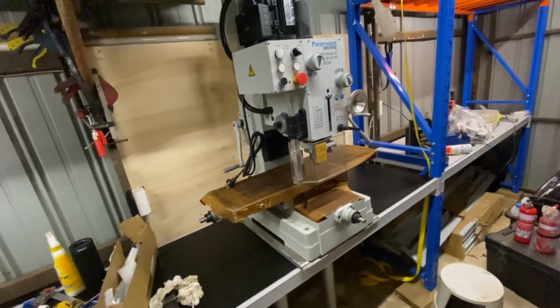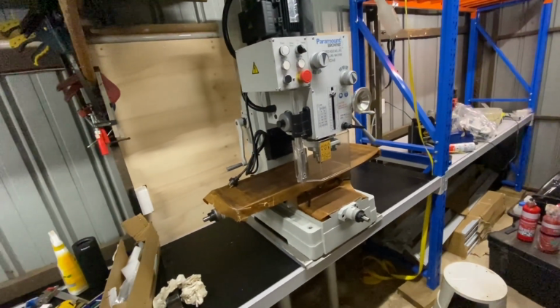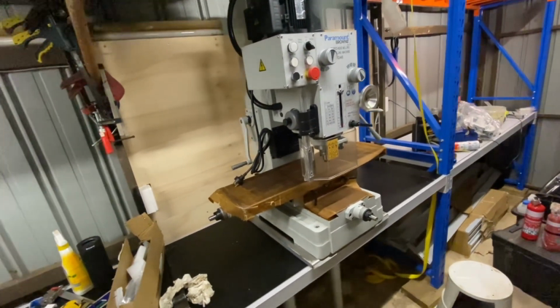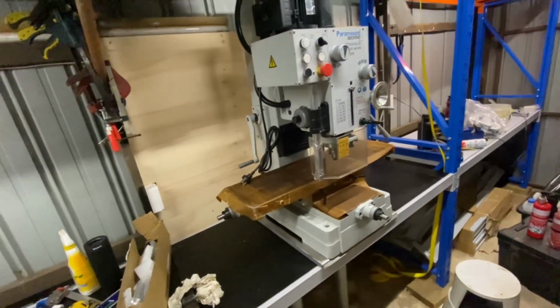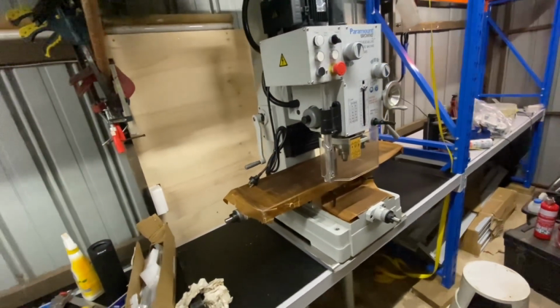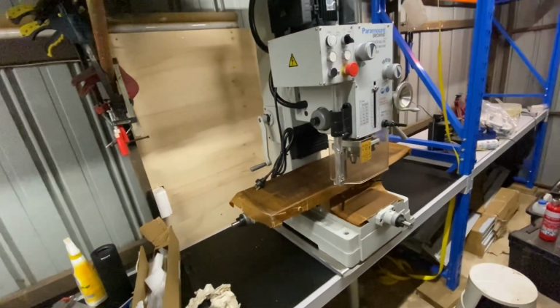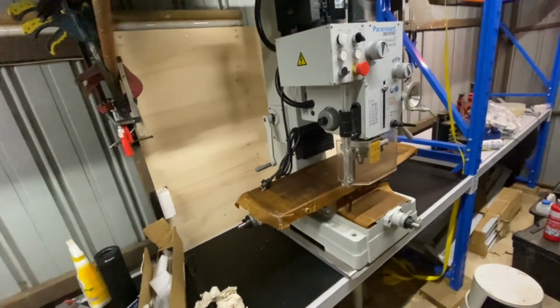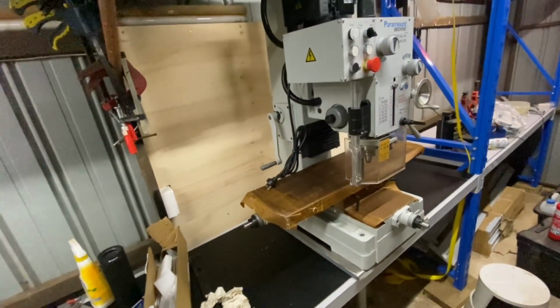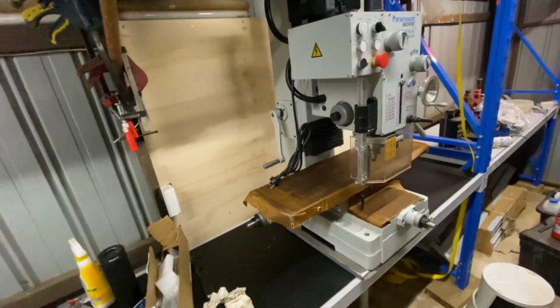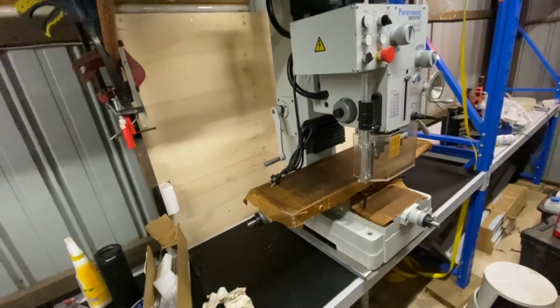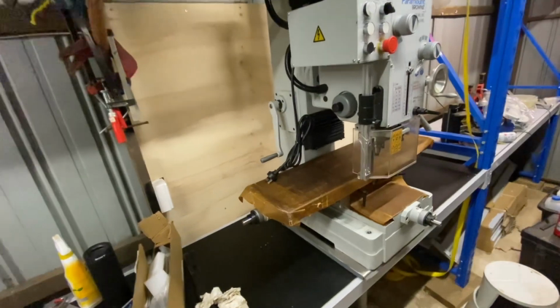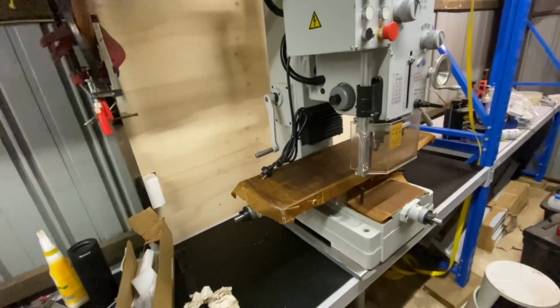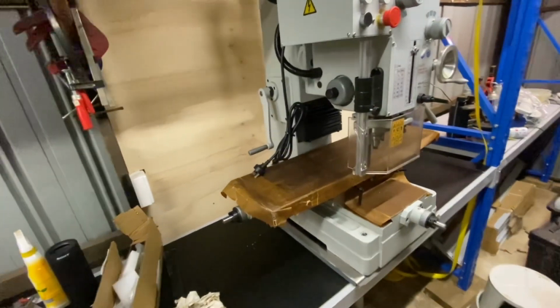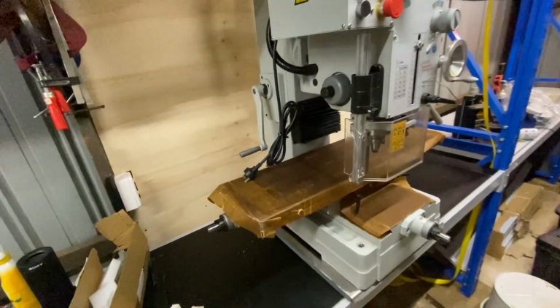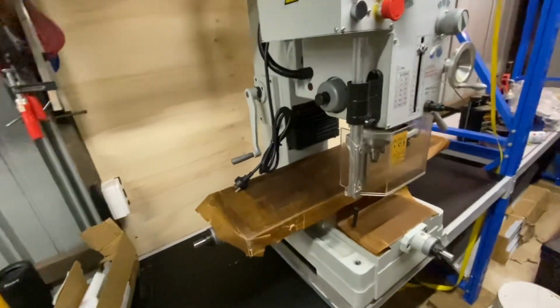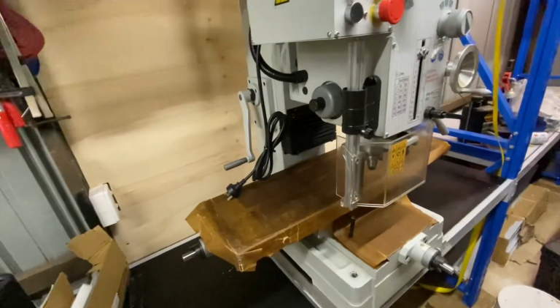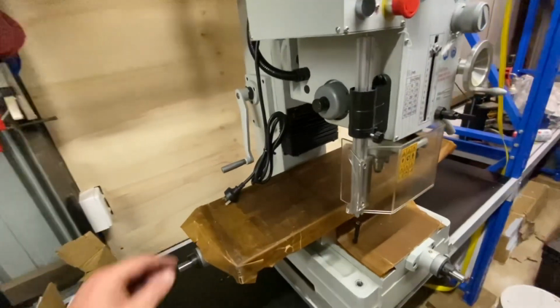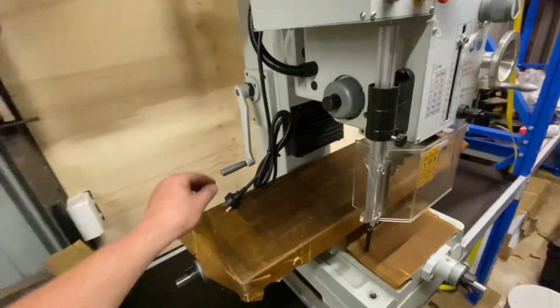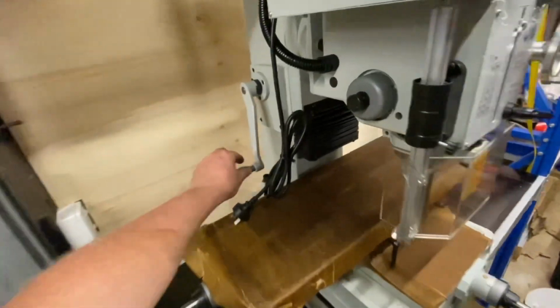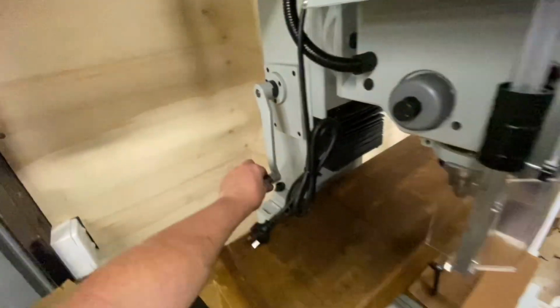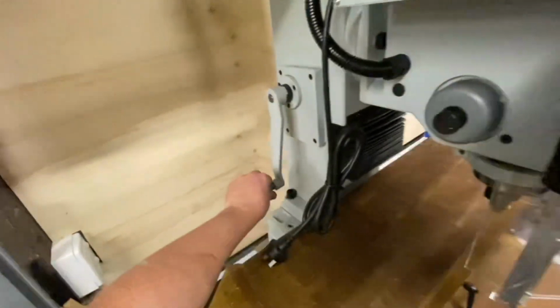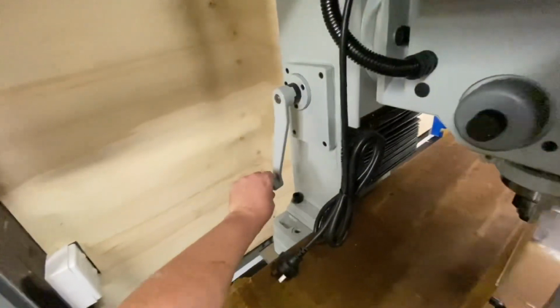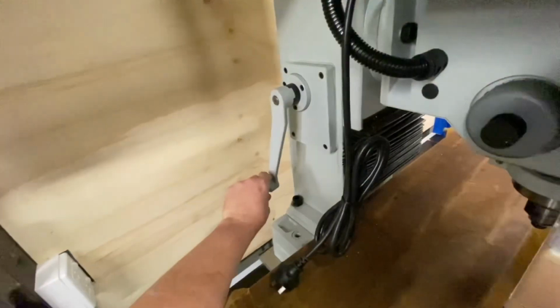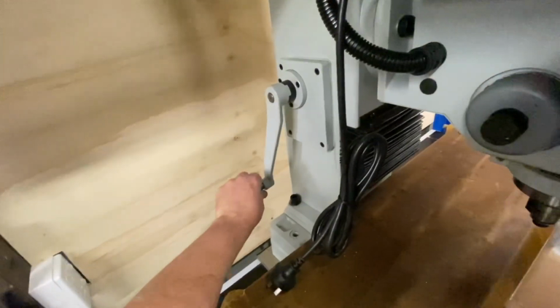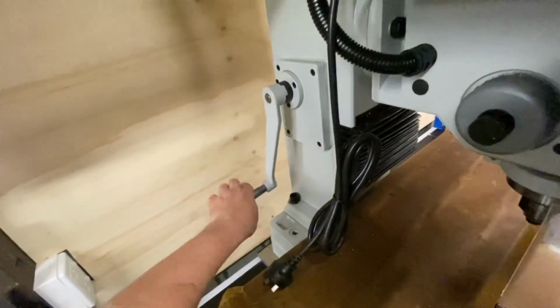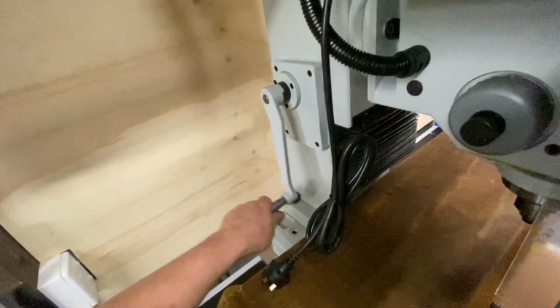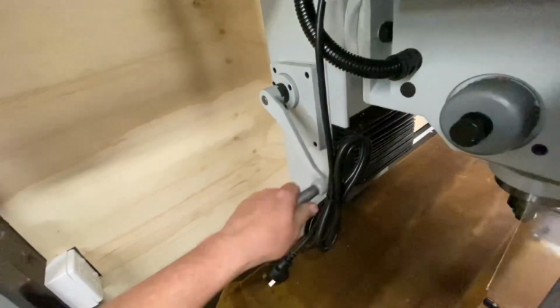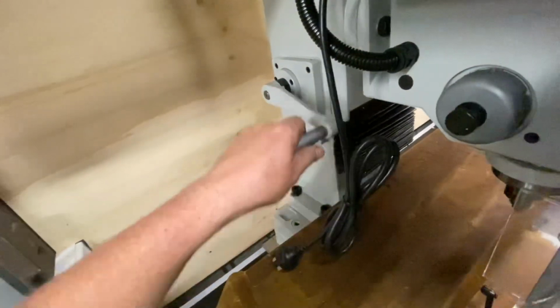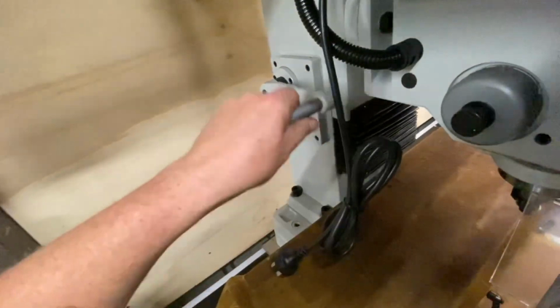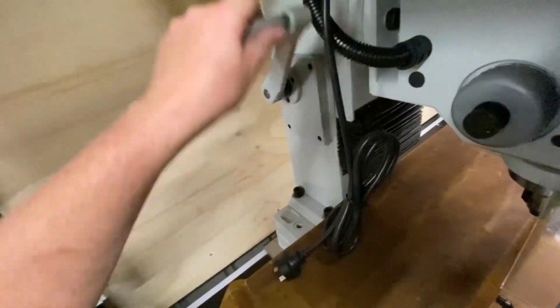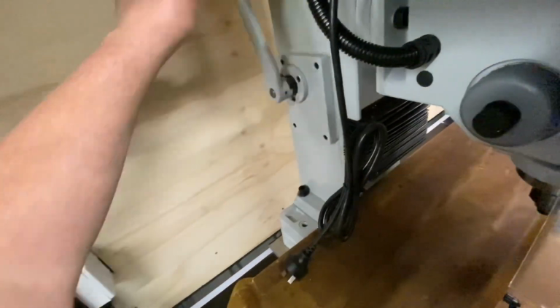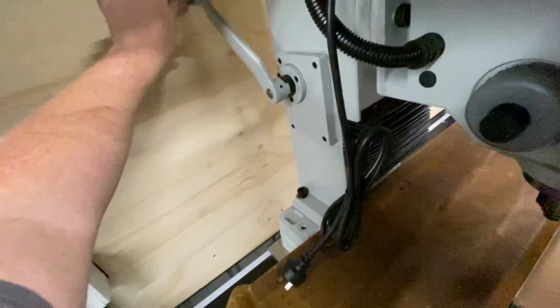This comes with a Morse Taper 4 spindle, which is fine for me. I know a lot of people complain about knocking them out, but it's never been an issue. My CCAD tooling is Morse Taper 3 so I really don't want to run converters — I've just bought a new collet chuck in Morse Taper 4. Most of my other tooling runs in collets anyway, so it won't be a massive issue, though I may need a converter for one or two tools I'd like to keep.